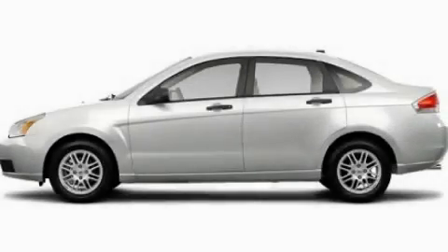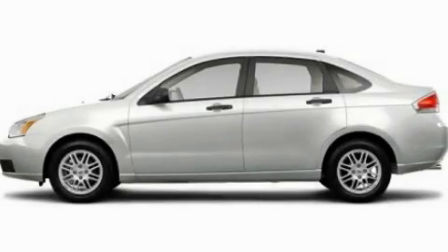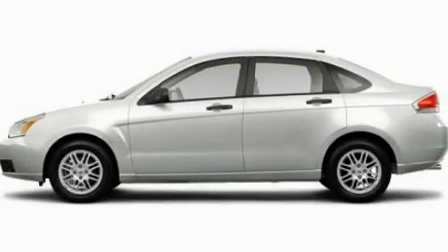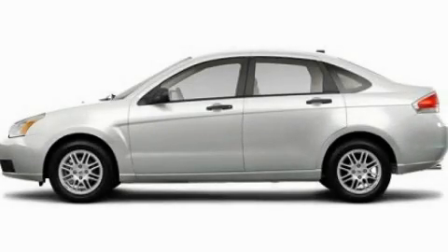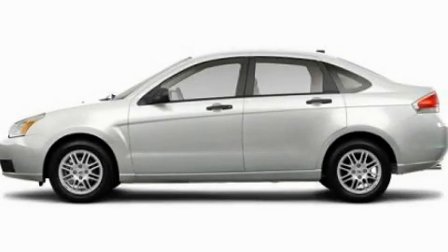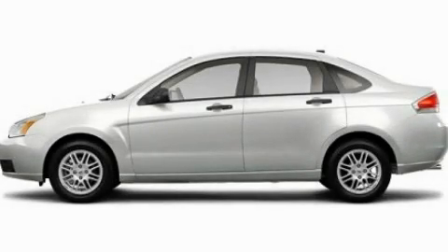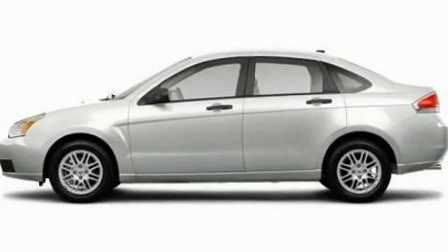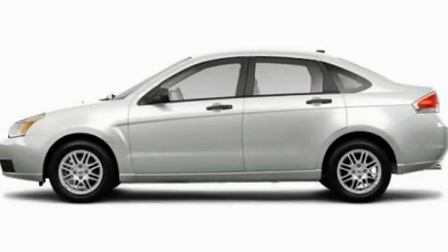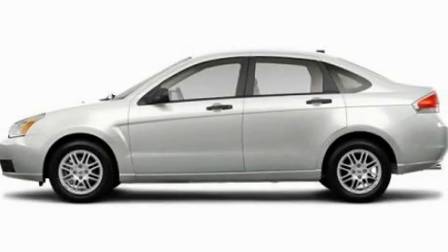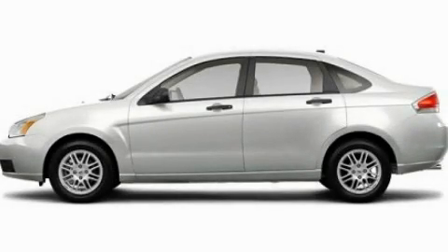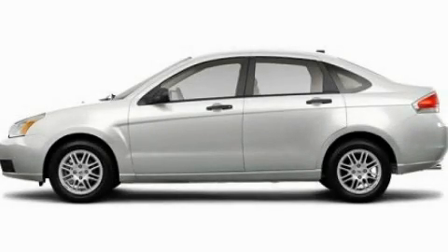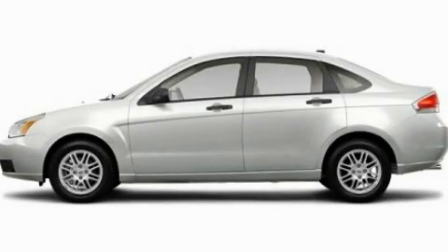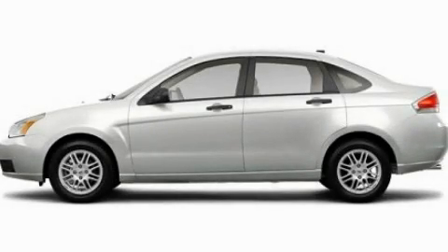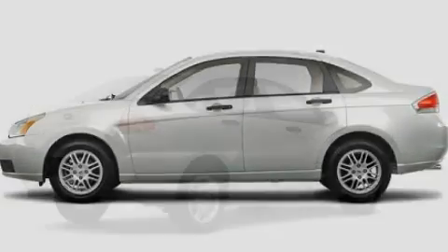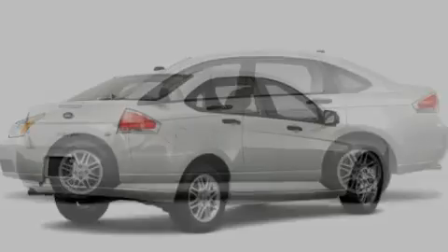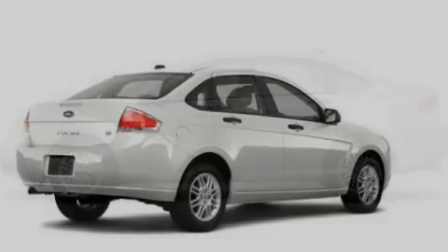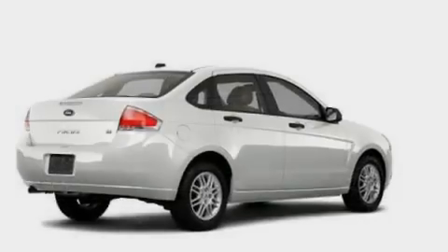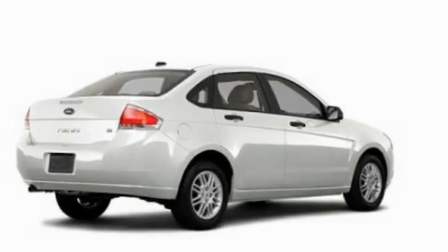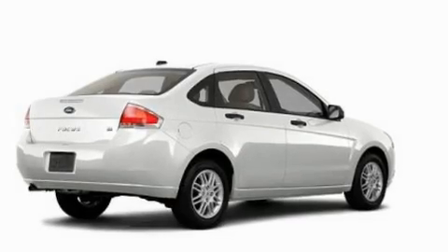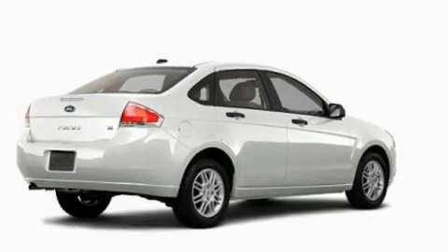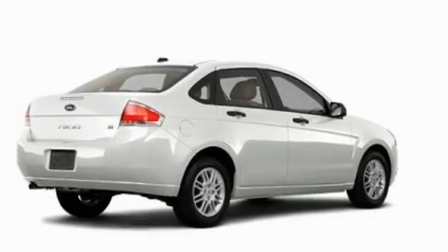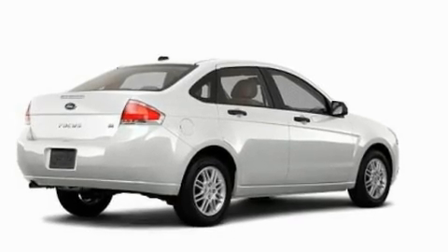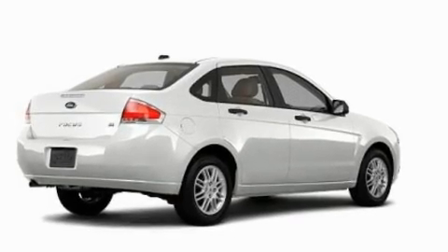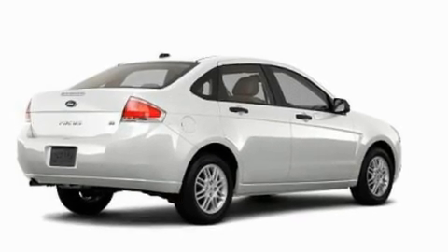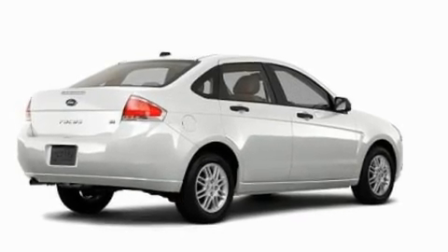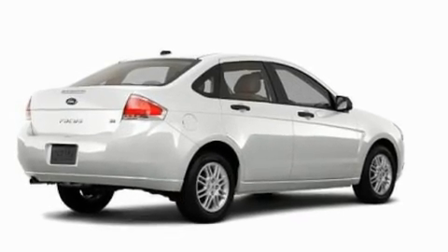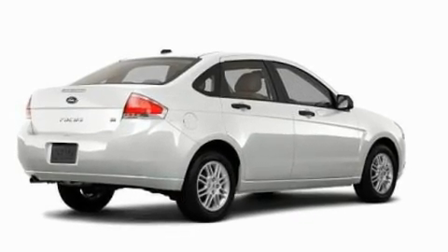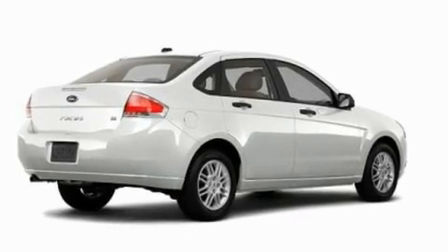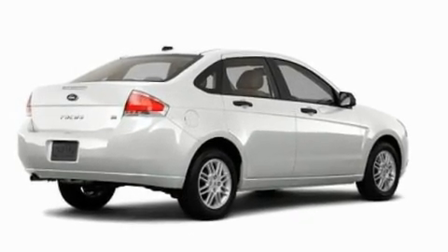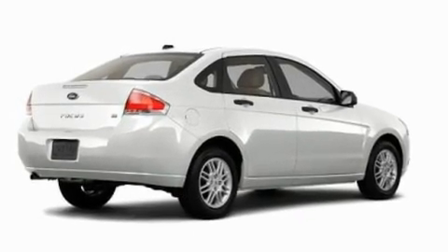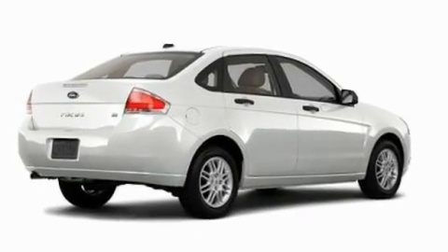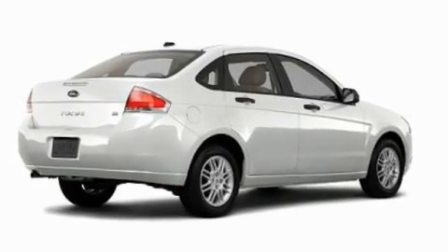This is a 2011 Ford Focus. It features a 2.0-liter four-cylinder engine and an automatic transmission.